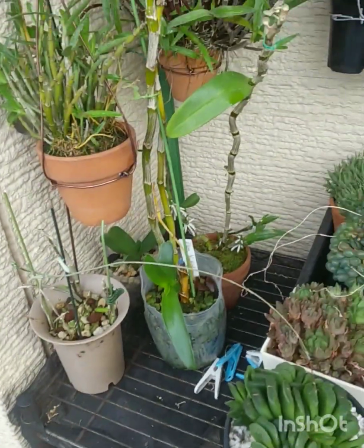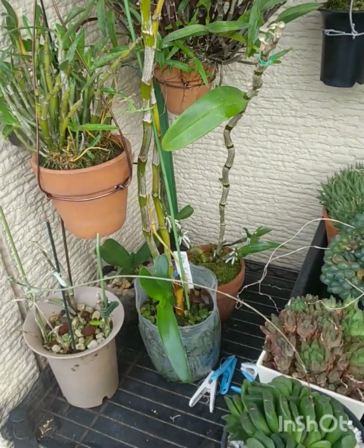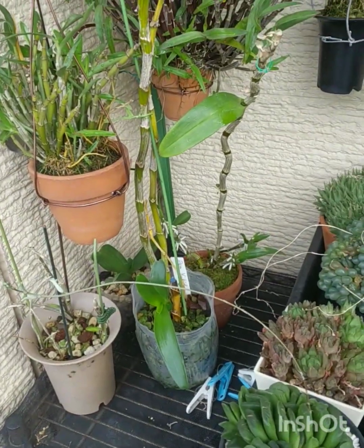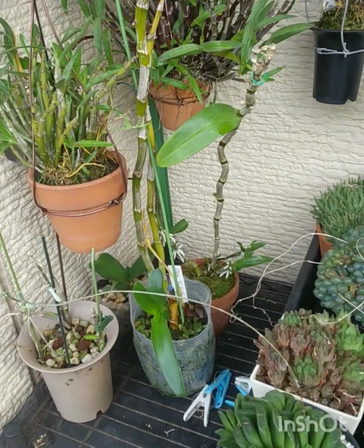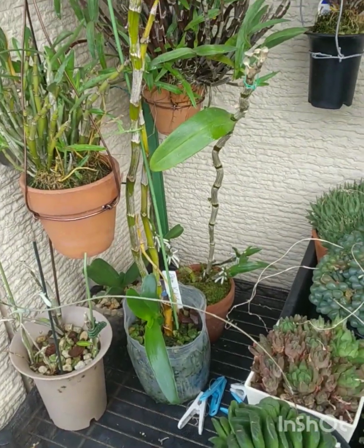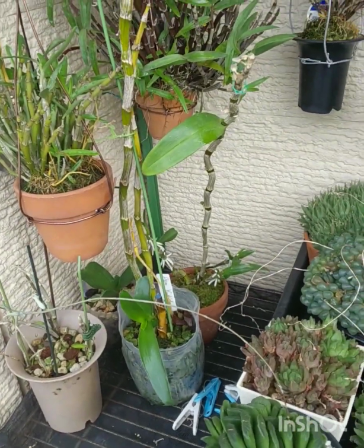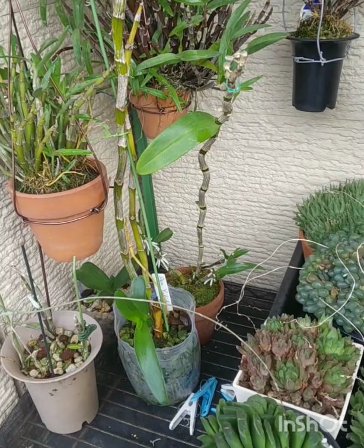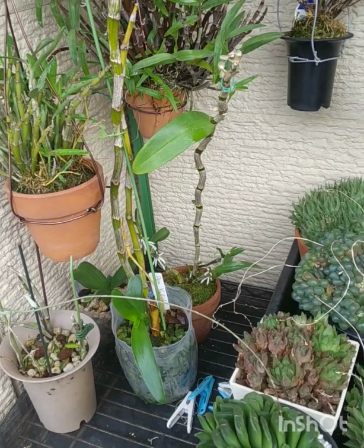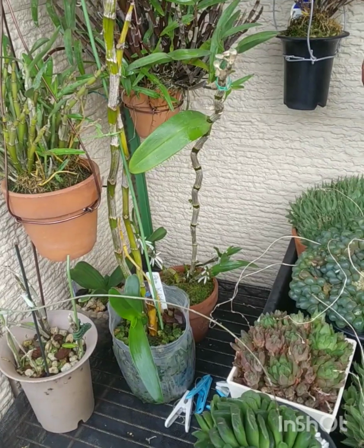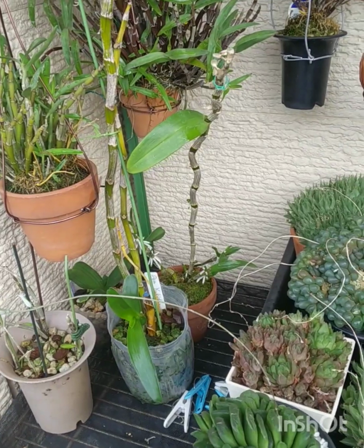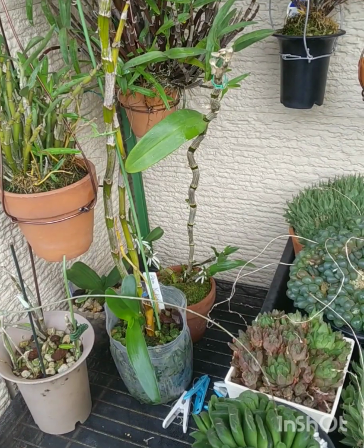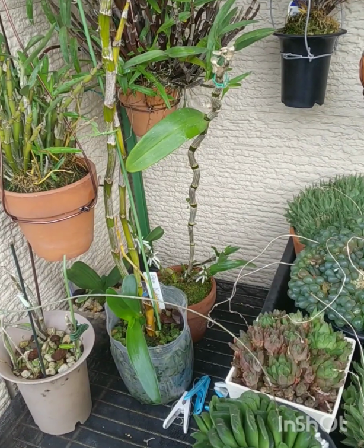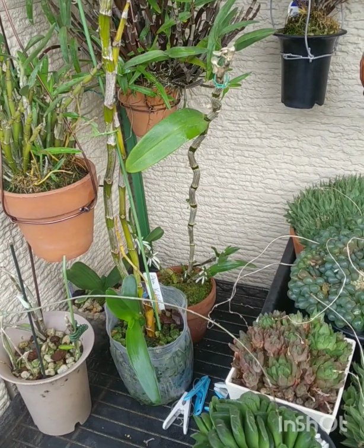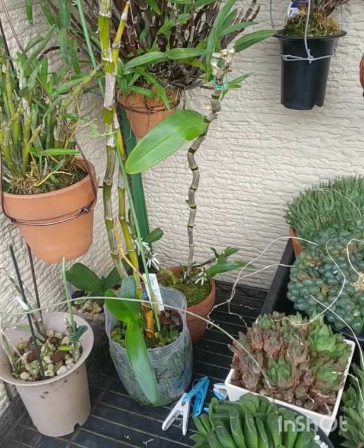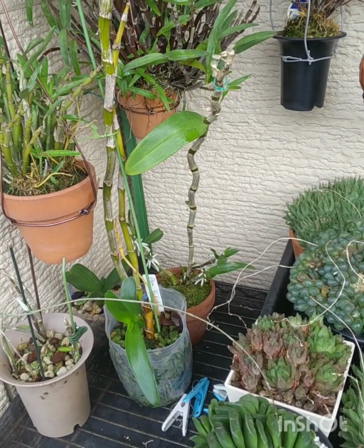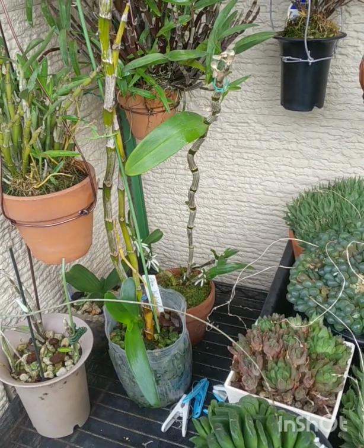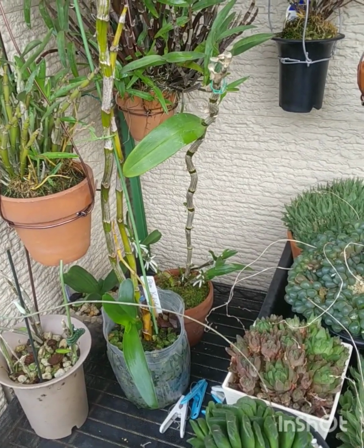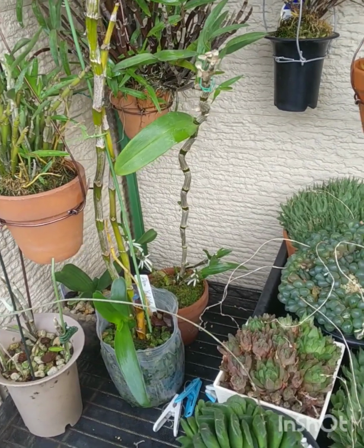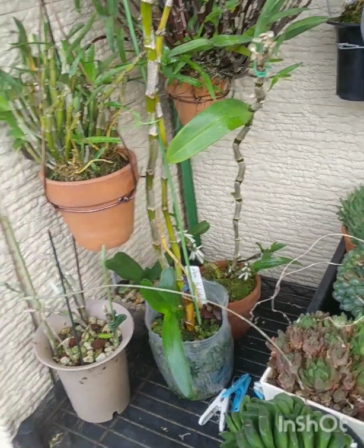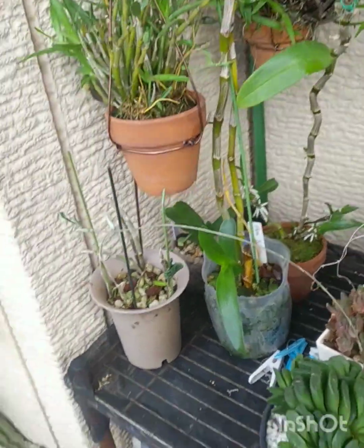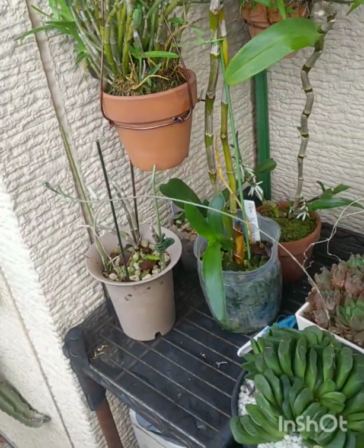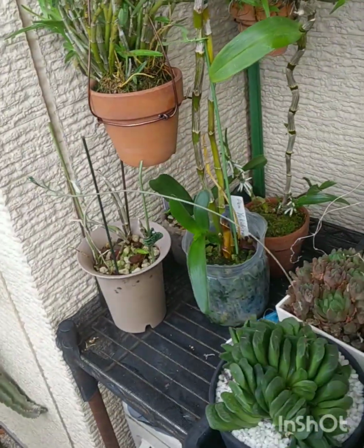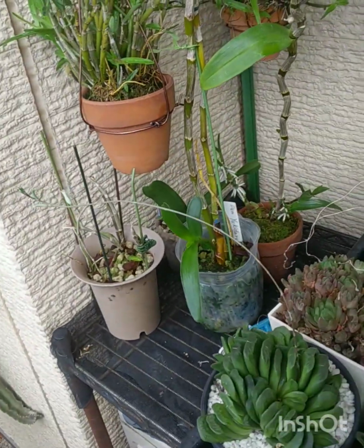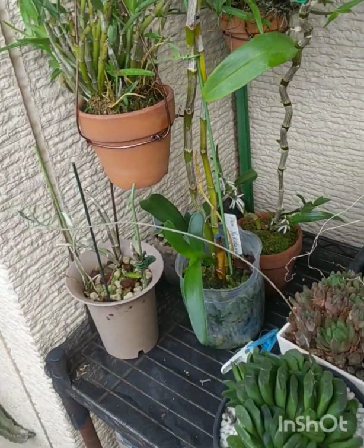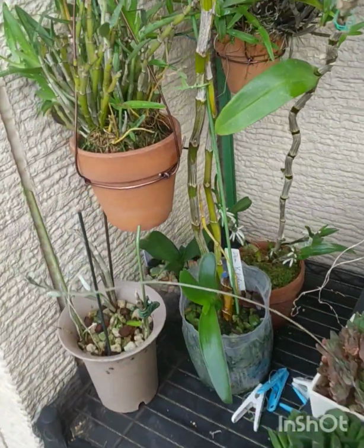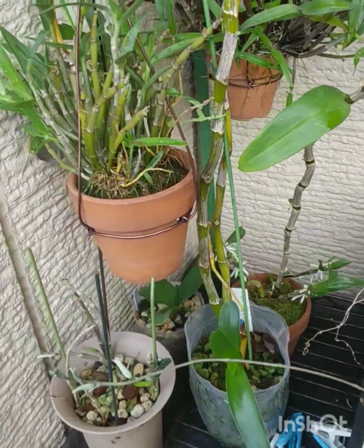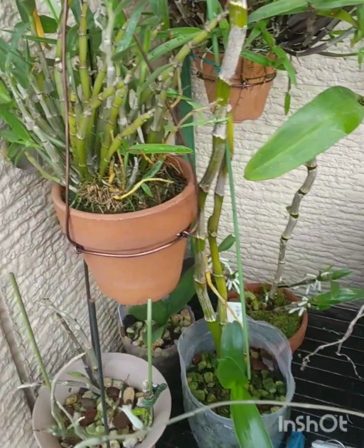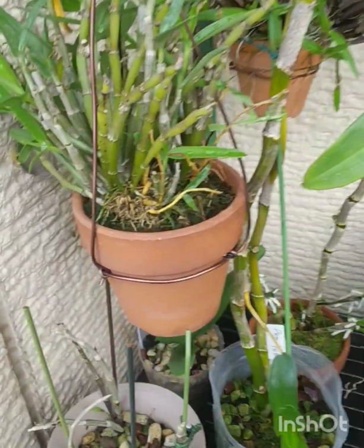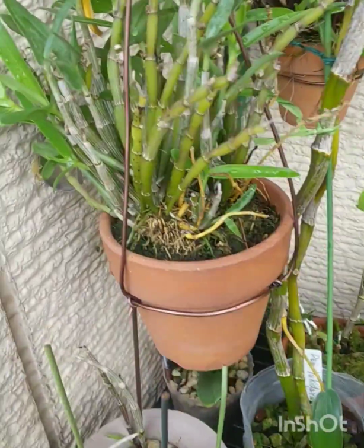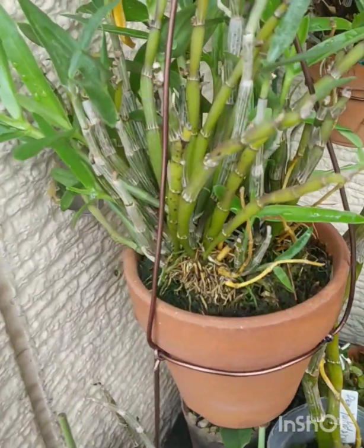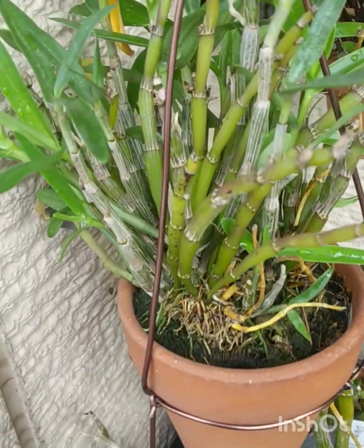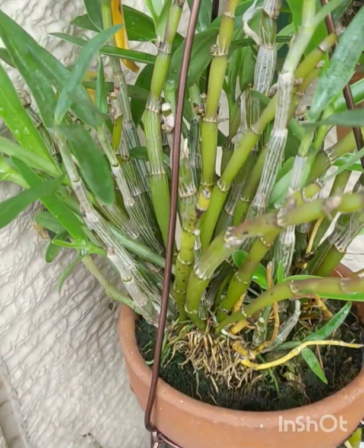Welcome back to my life with plants. I'm Neumann. Let's have a look at my orchids after that heat yesterday.